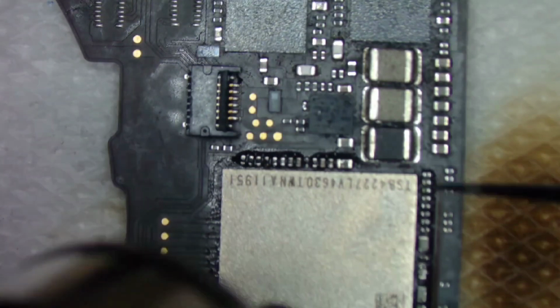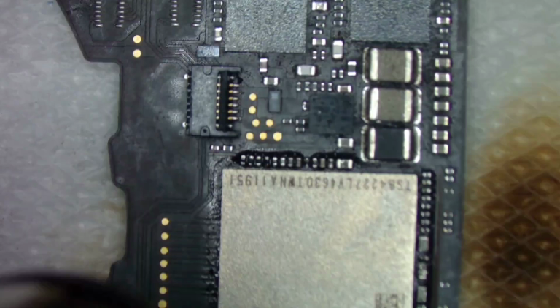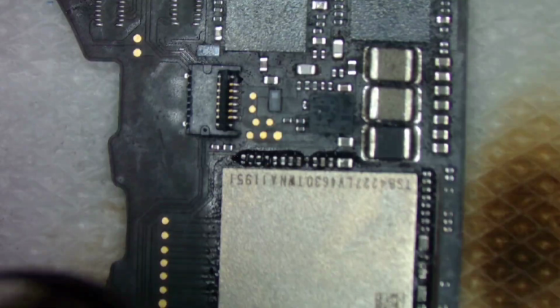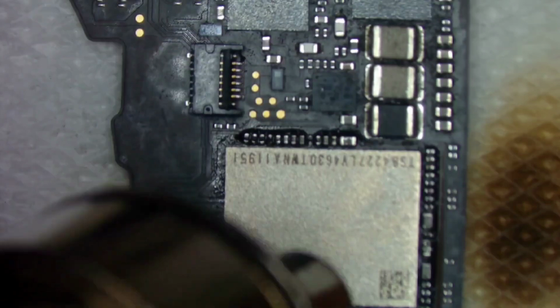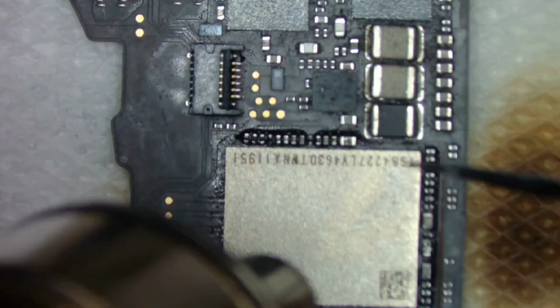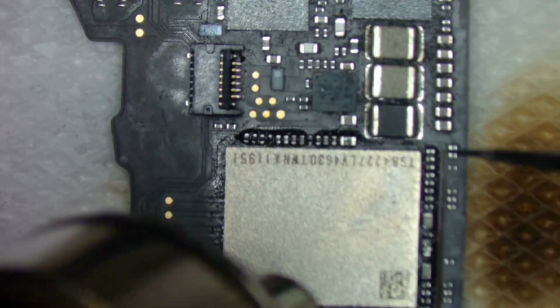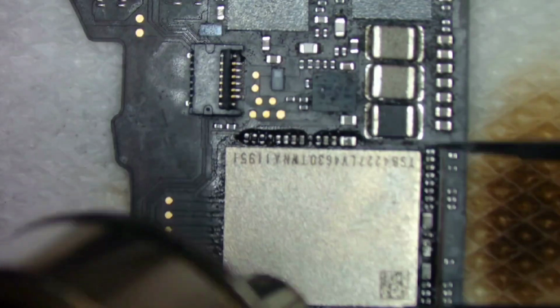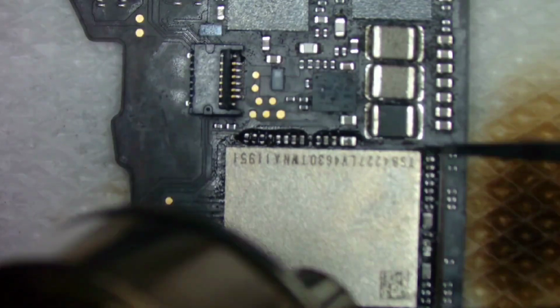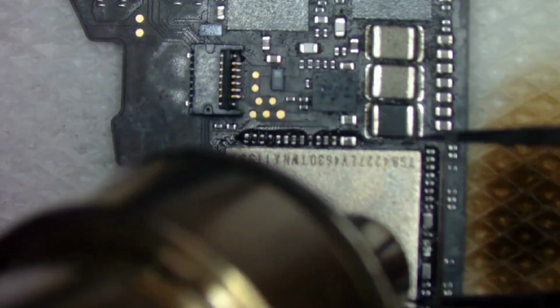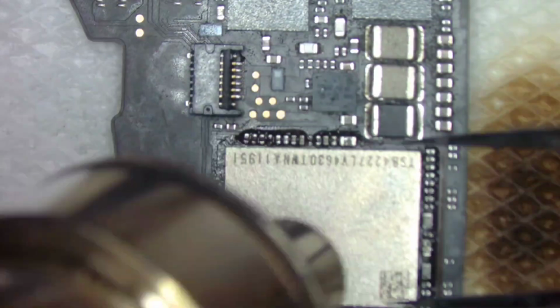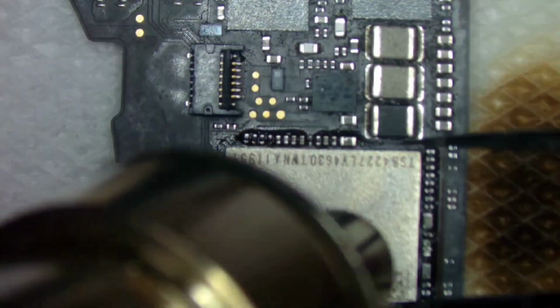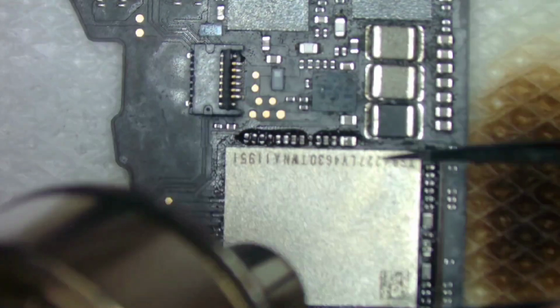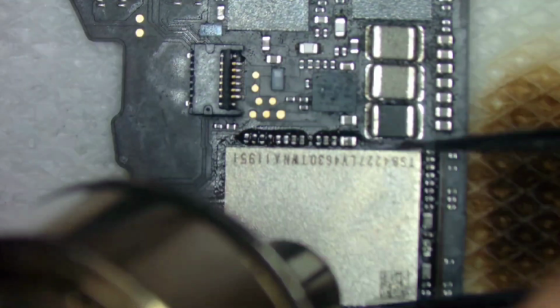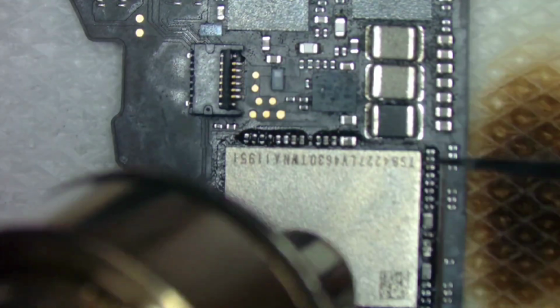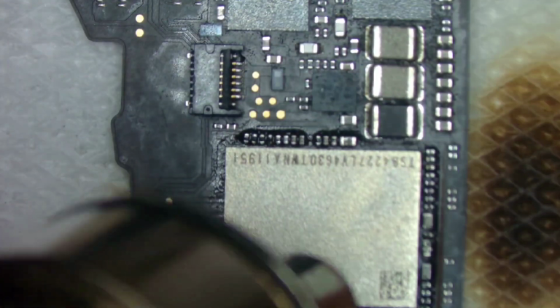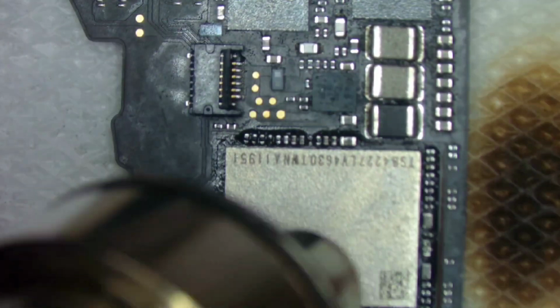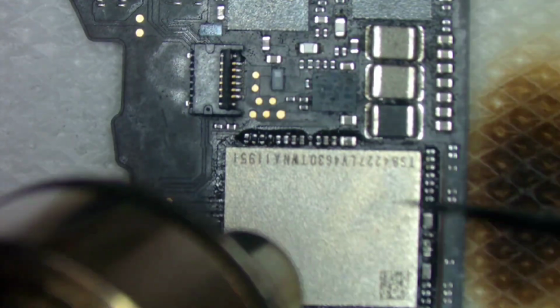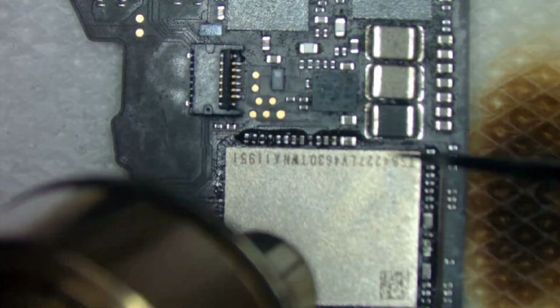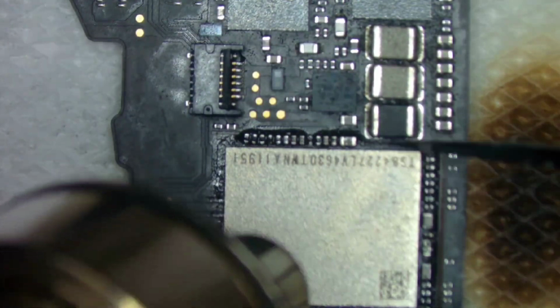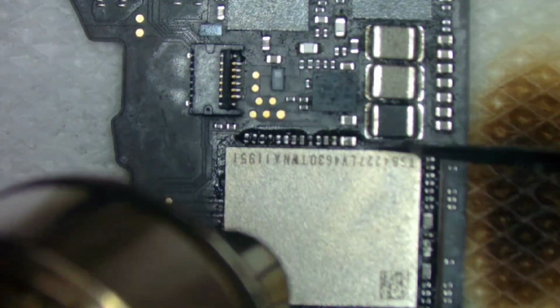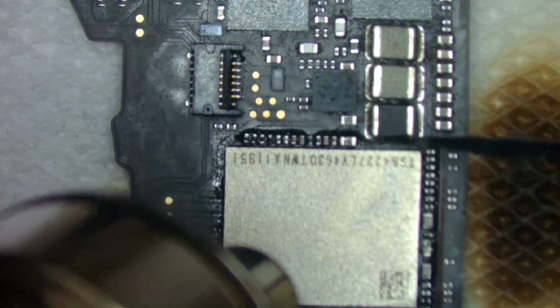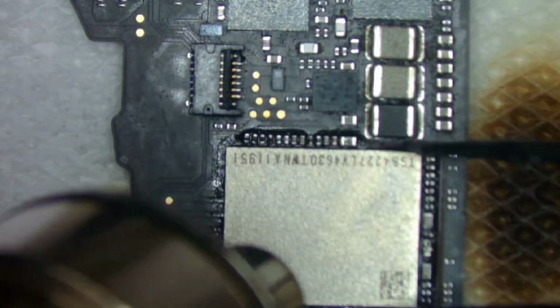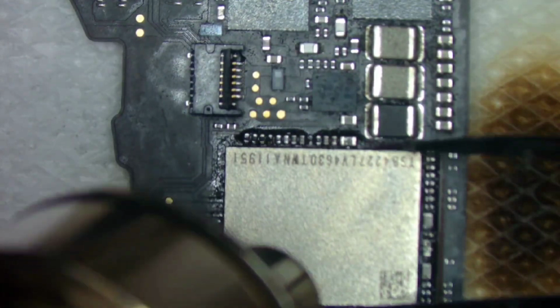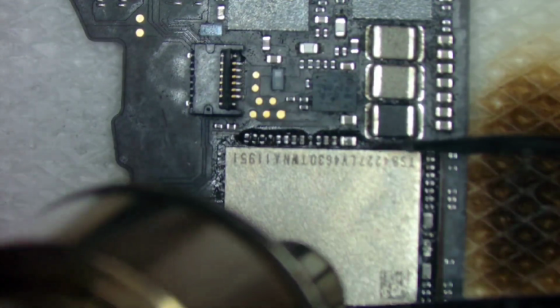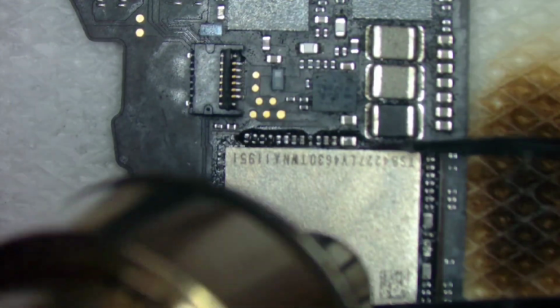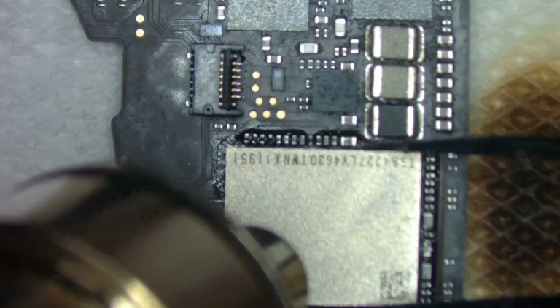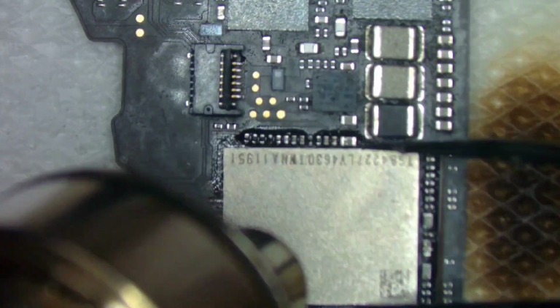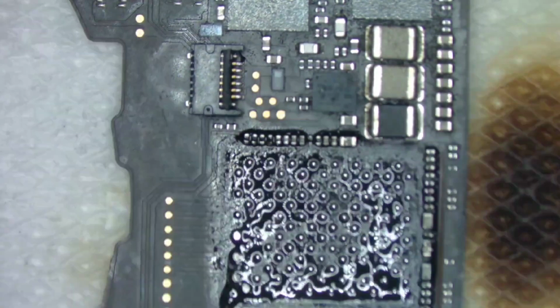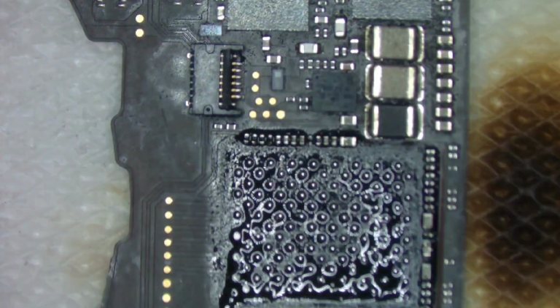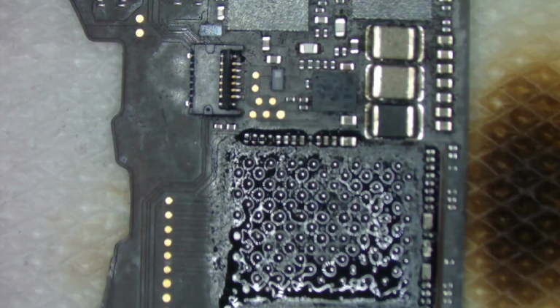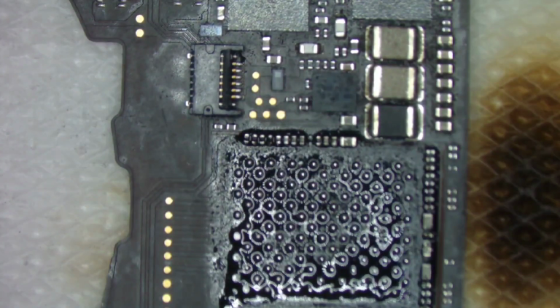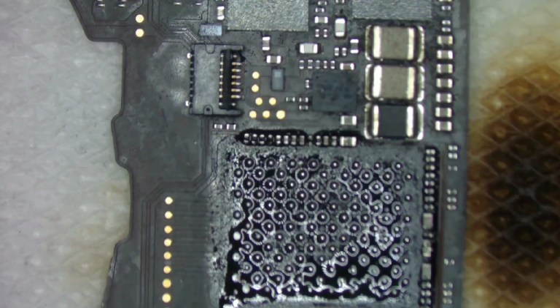Here we are now removing the faulty NAND chips from our A2141 motherboard.